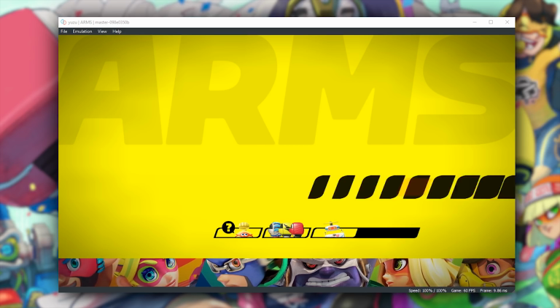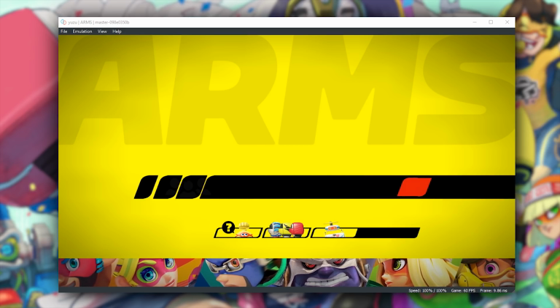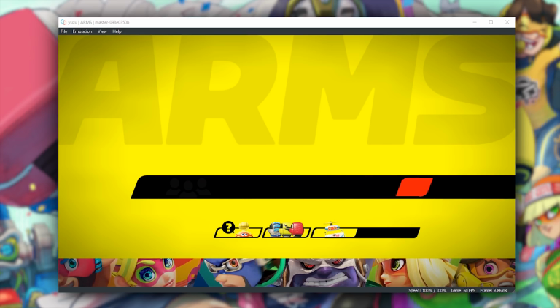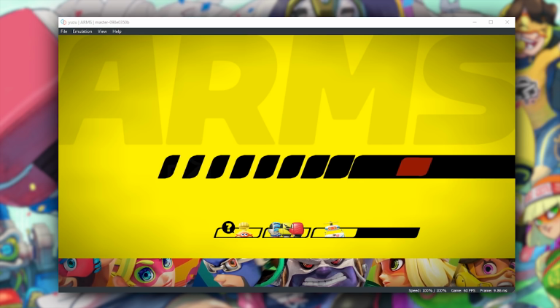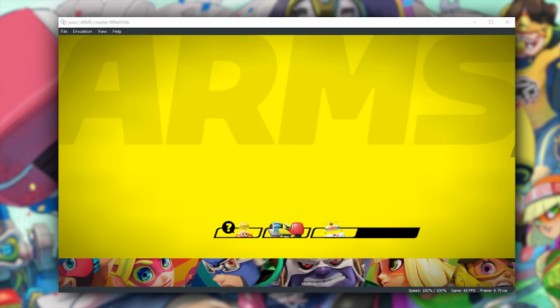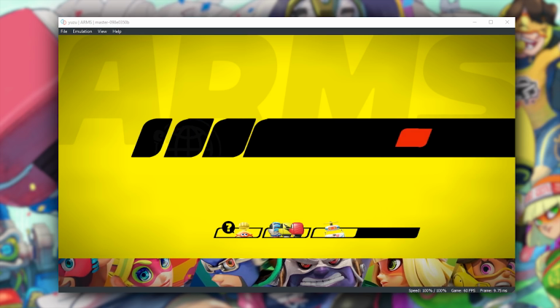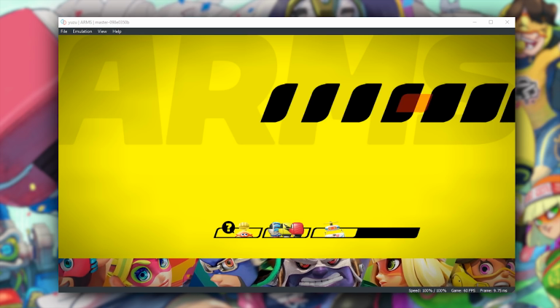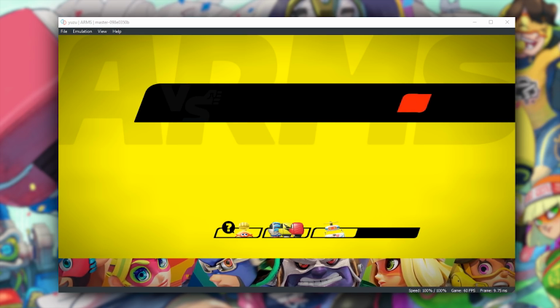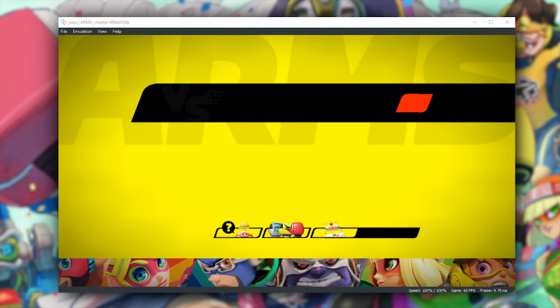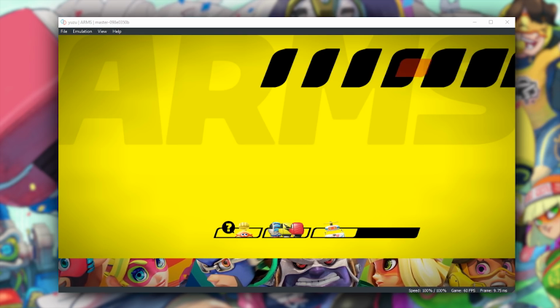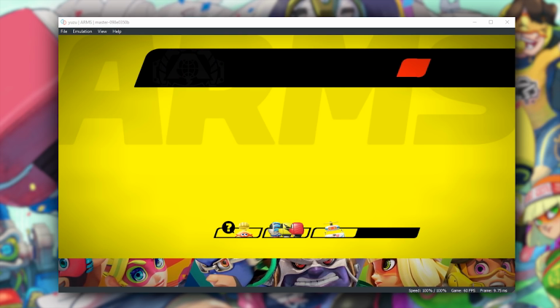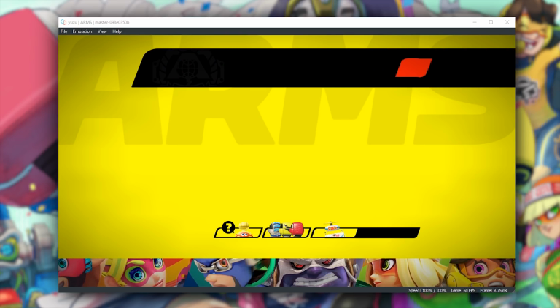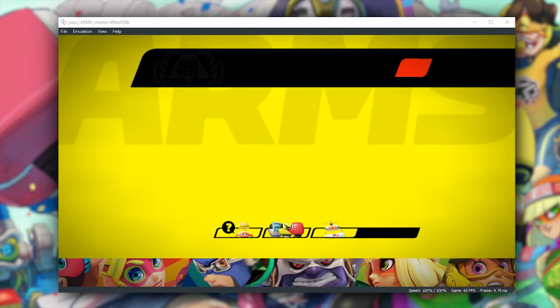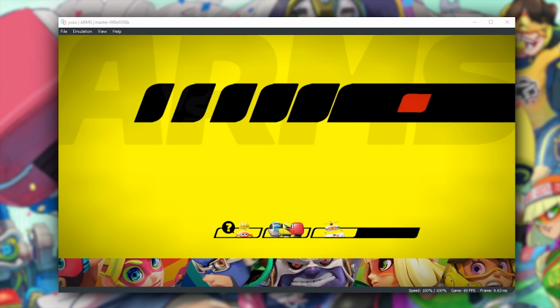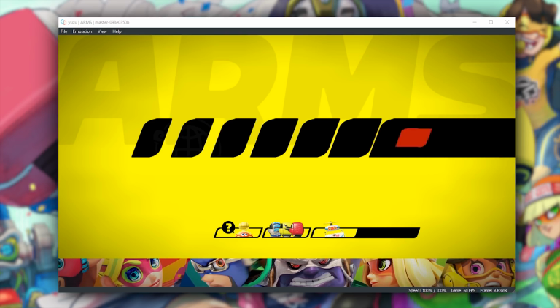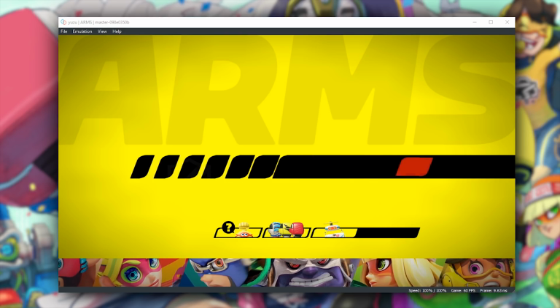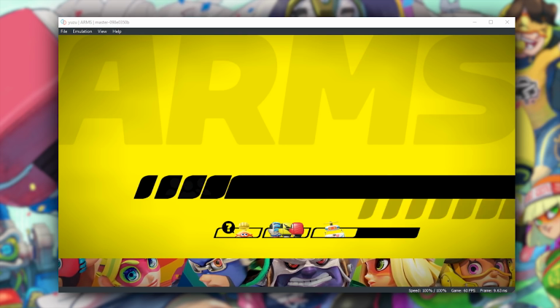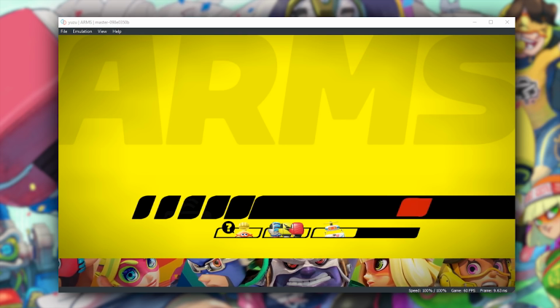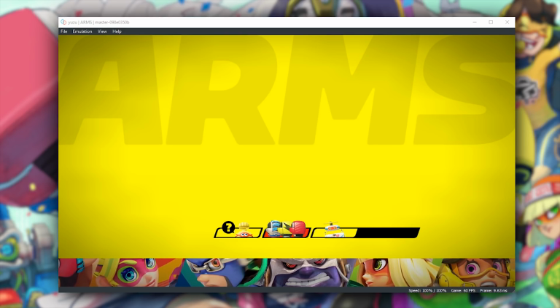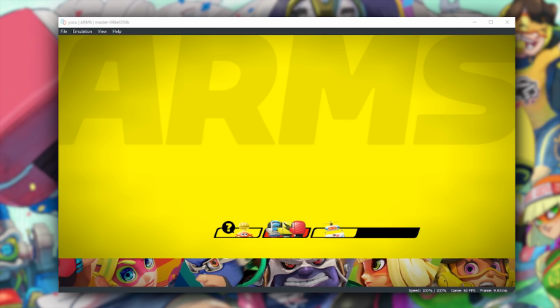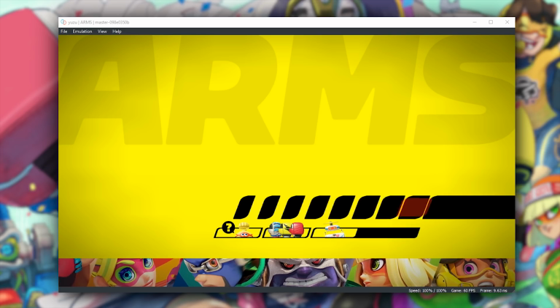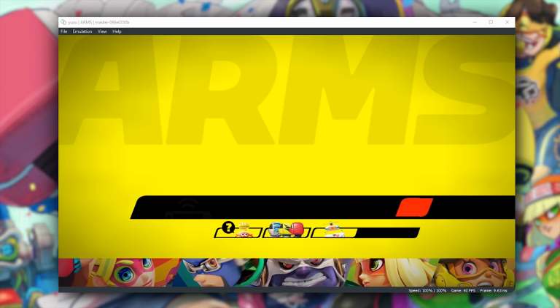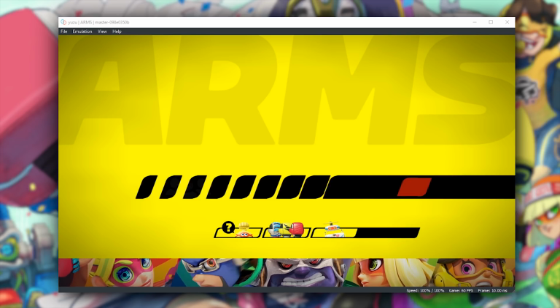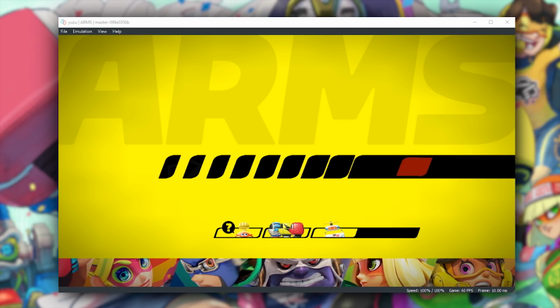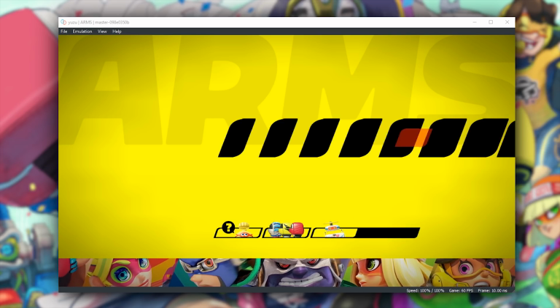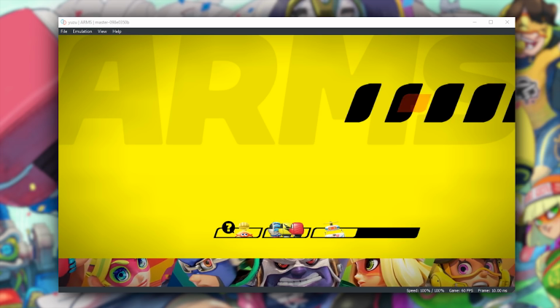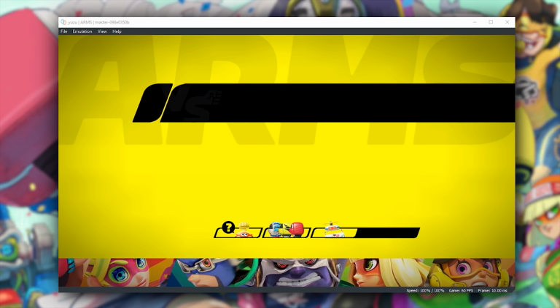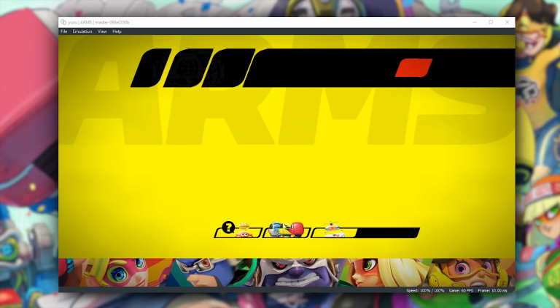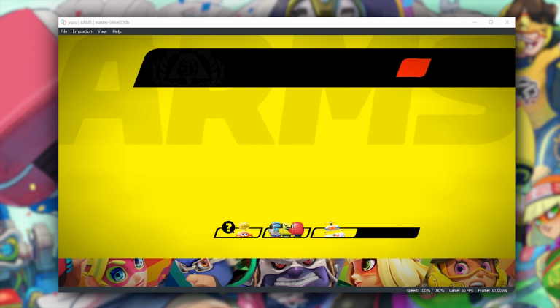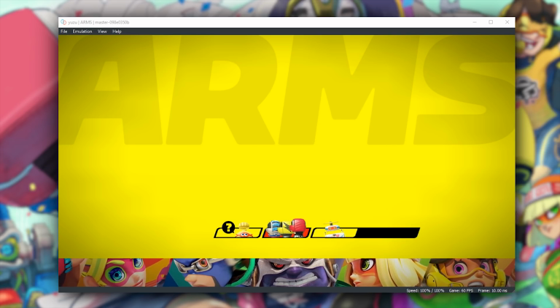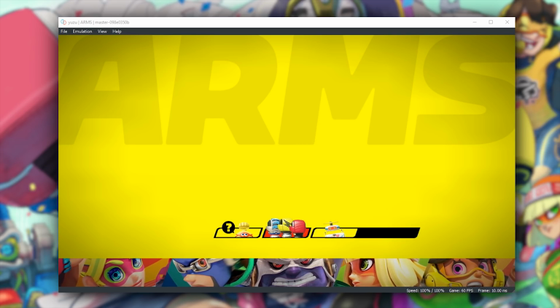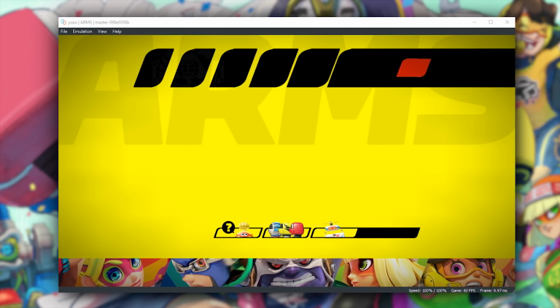Now at the minute, shared fonts are not being rendered in Yuzu emulator, but you can see that we can interact with practically all of these tabs.